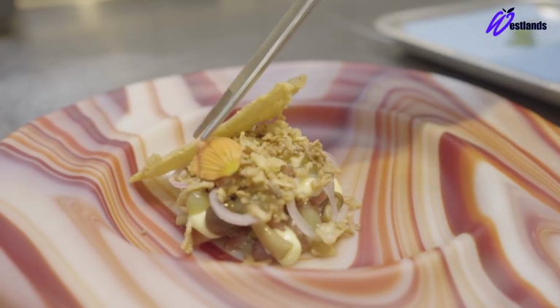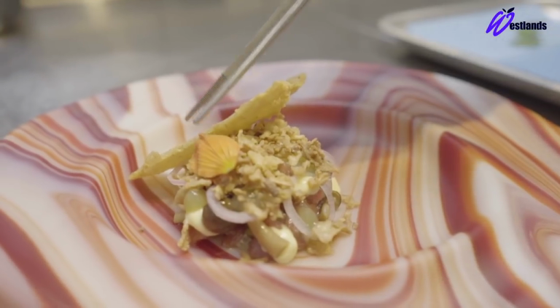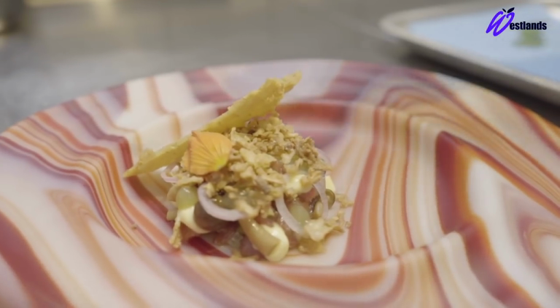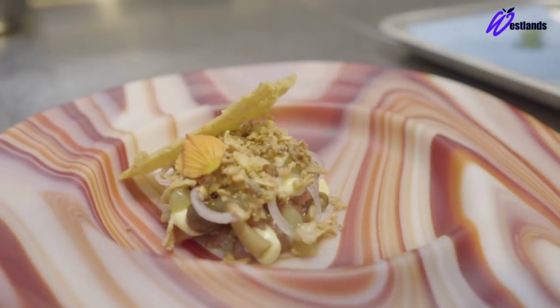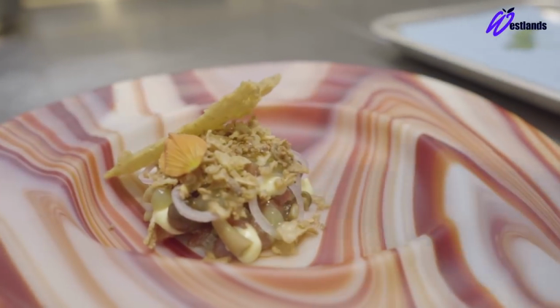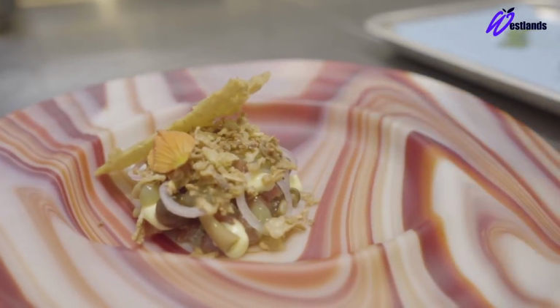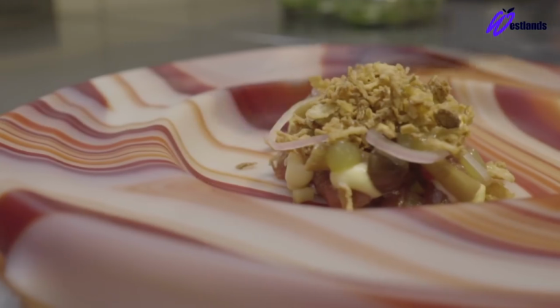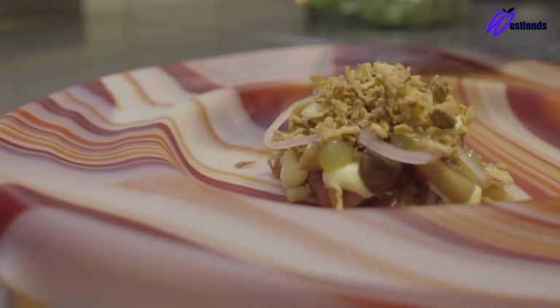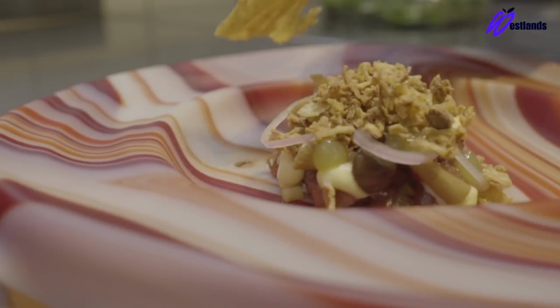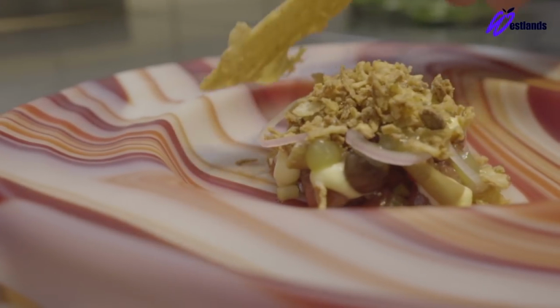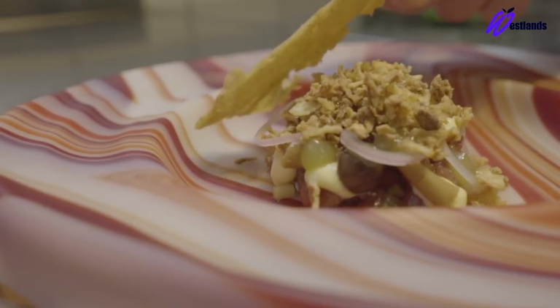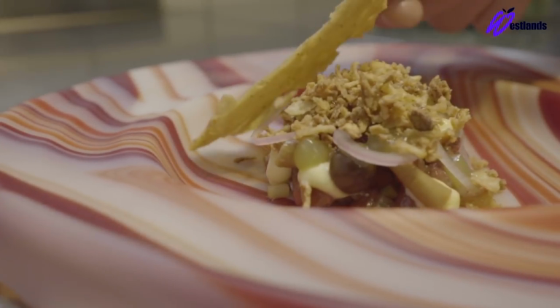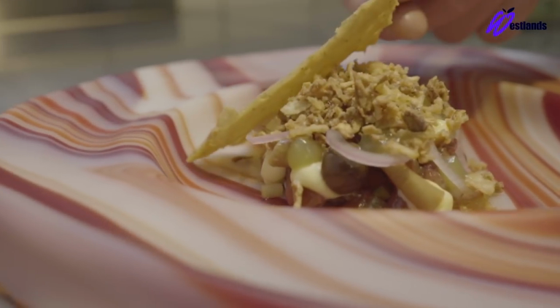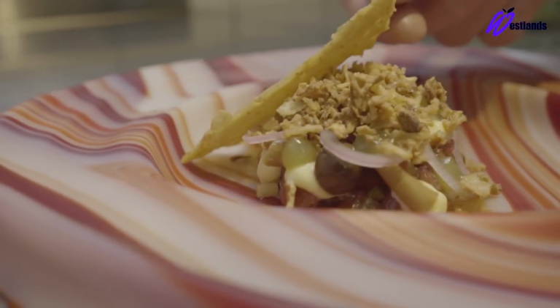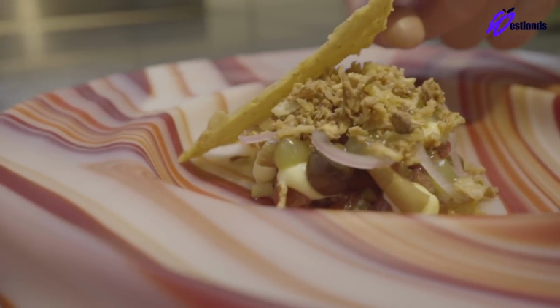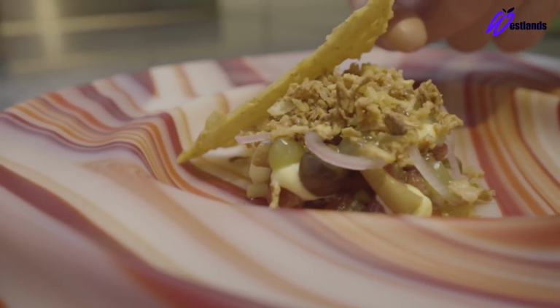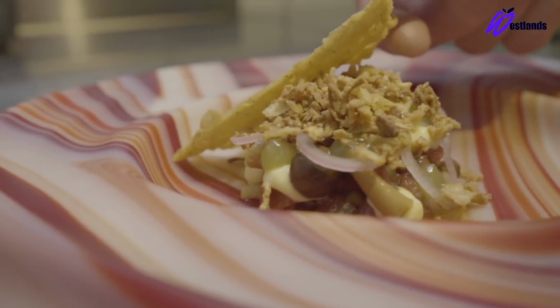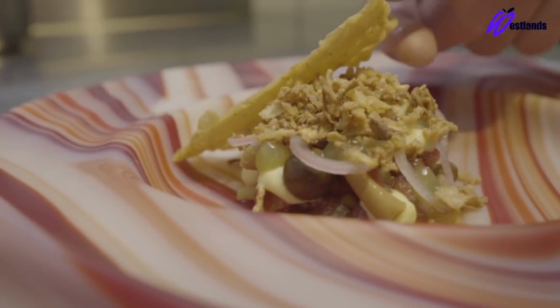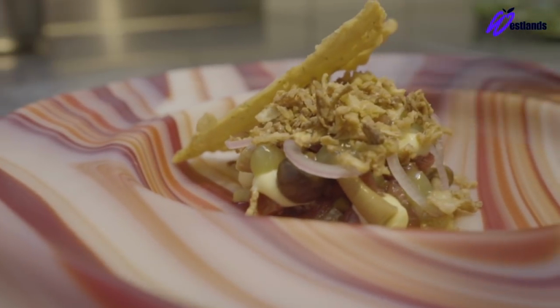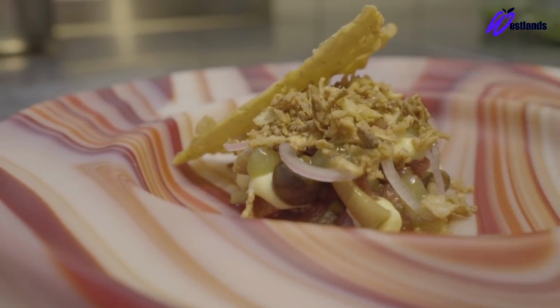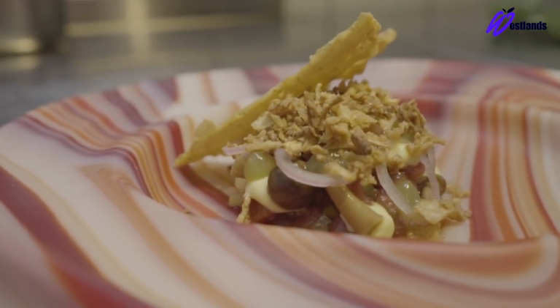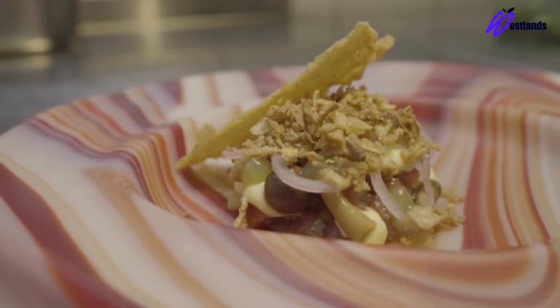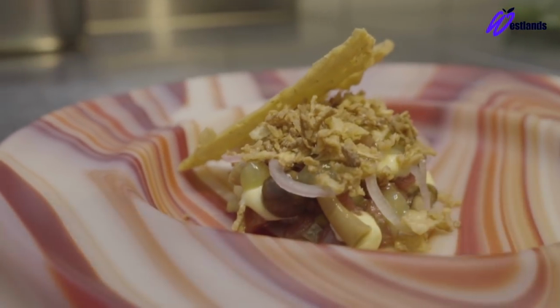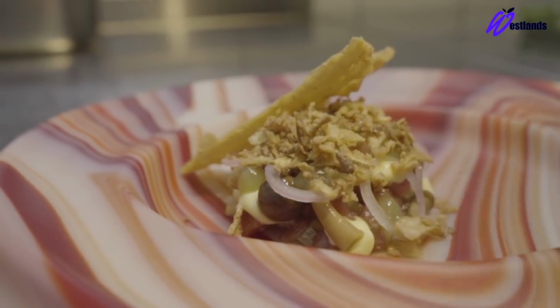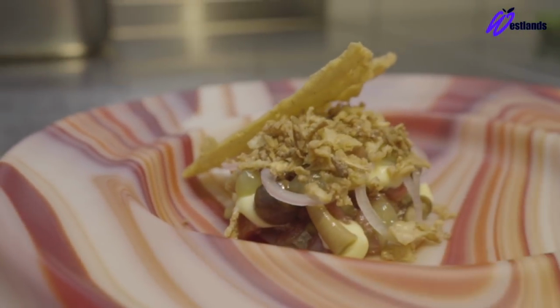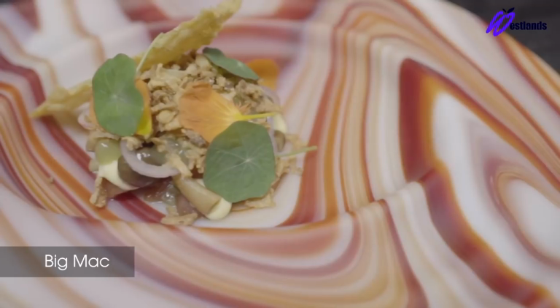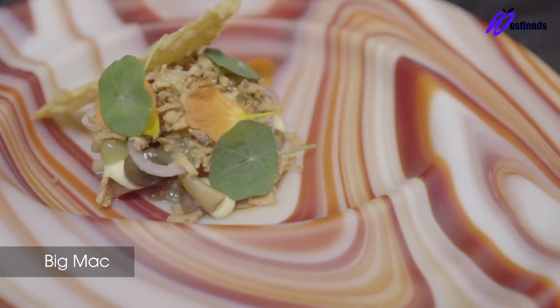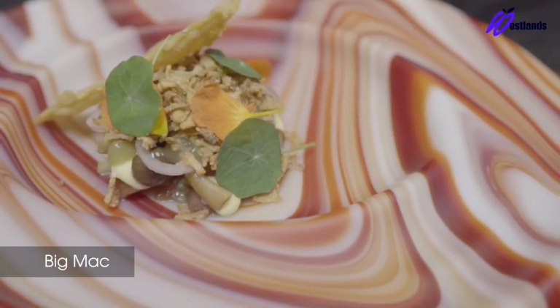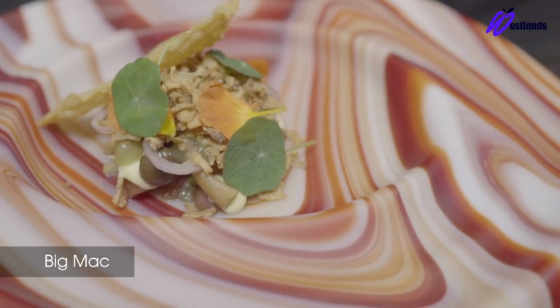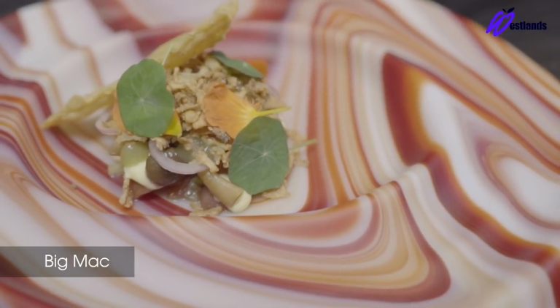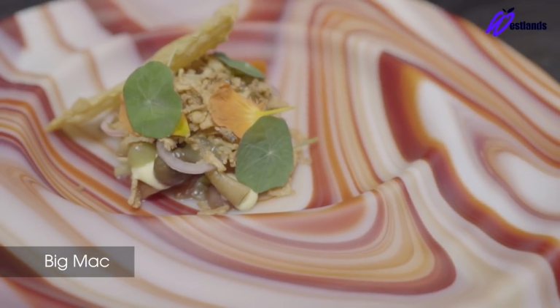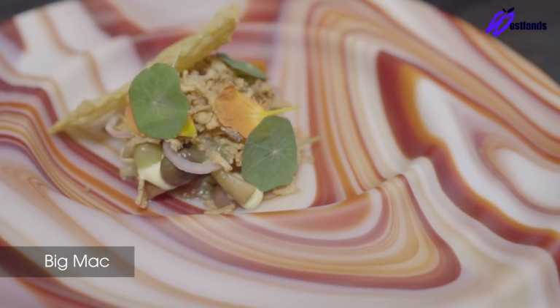And then for the texture, the crispy element, we serve a chickpea wafer. So there we have the Big Mac.